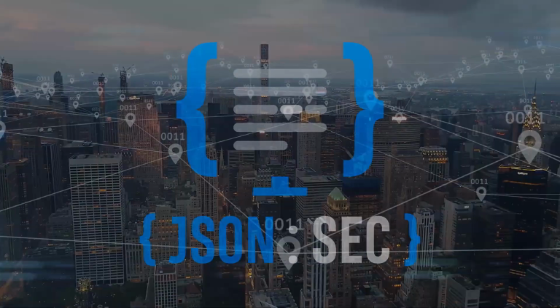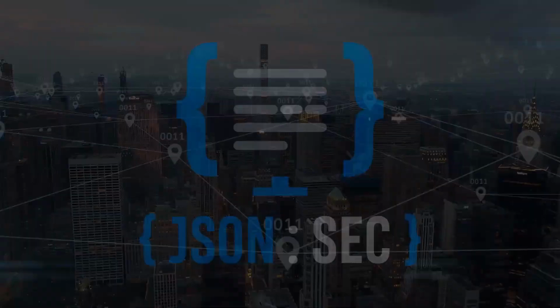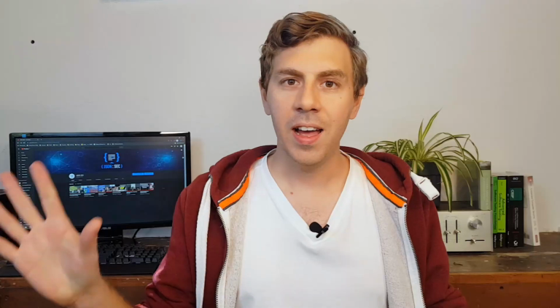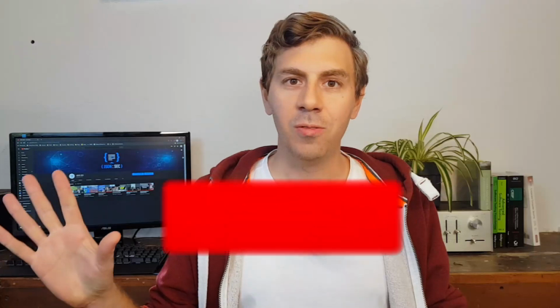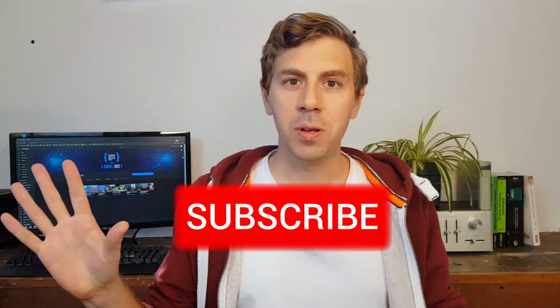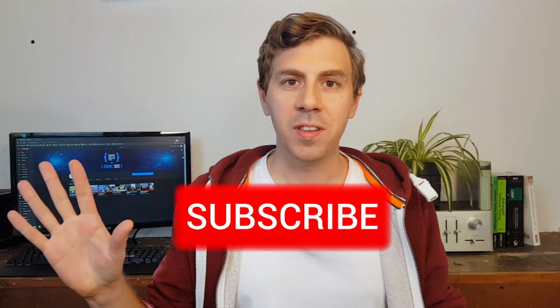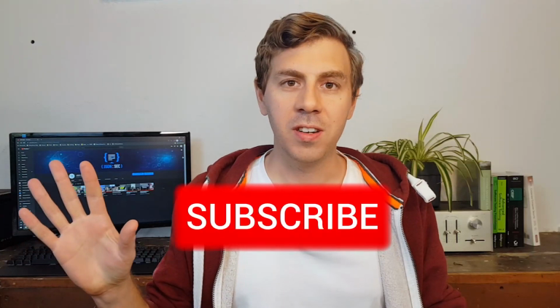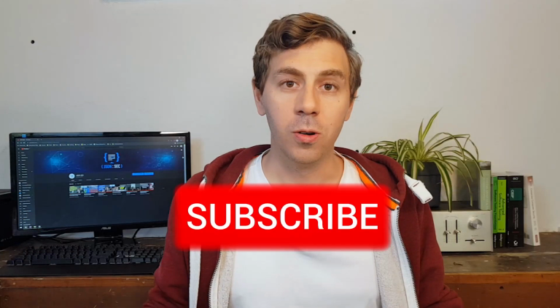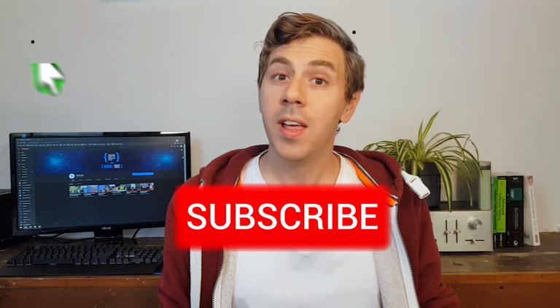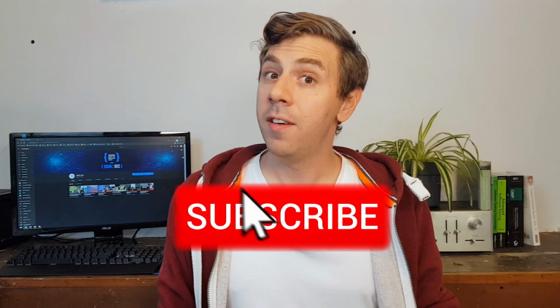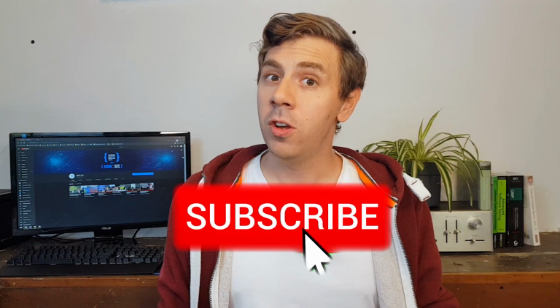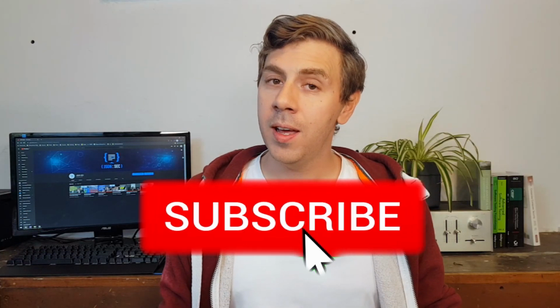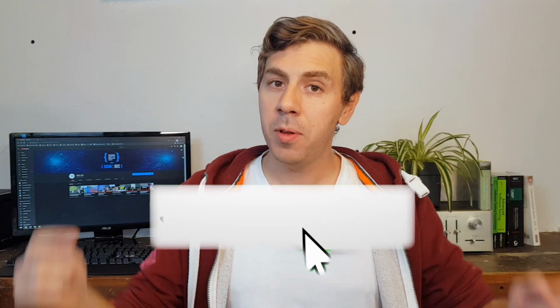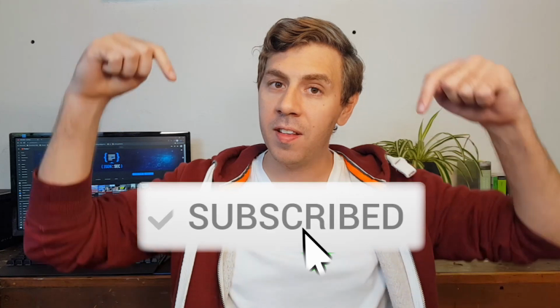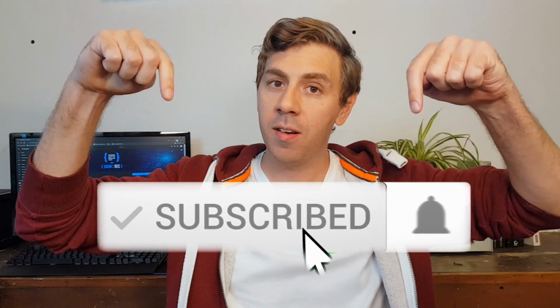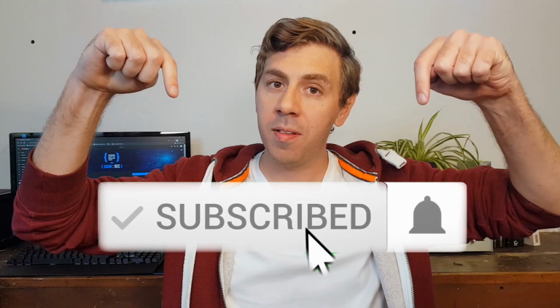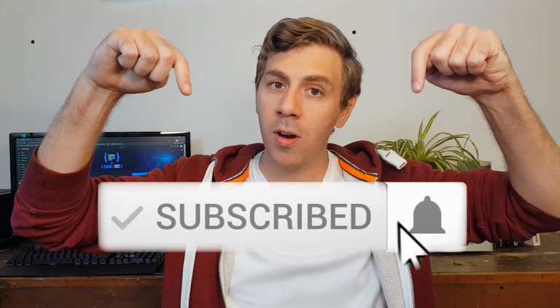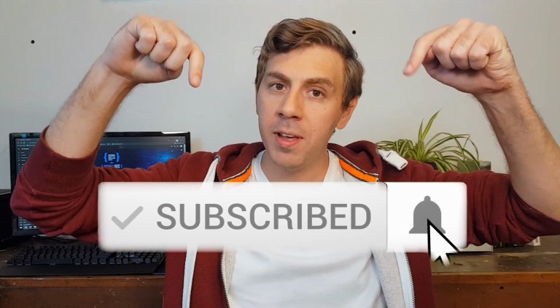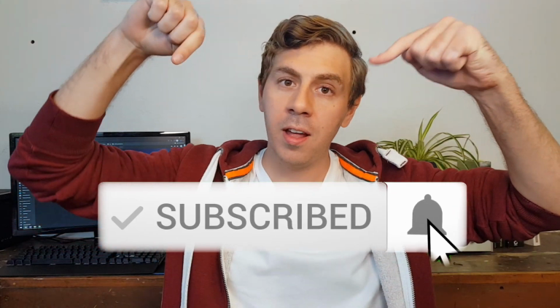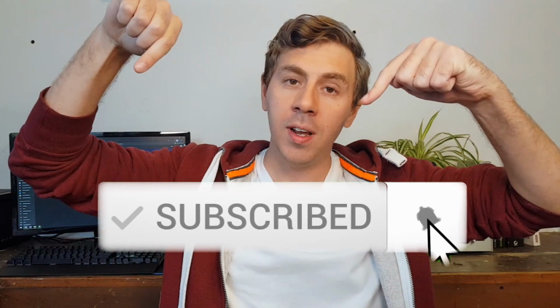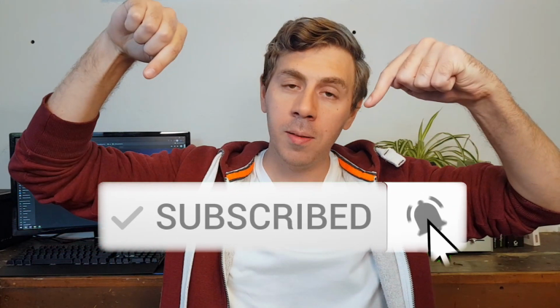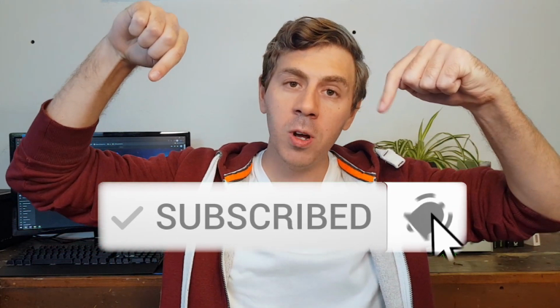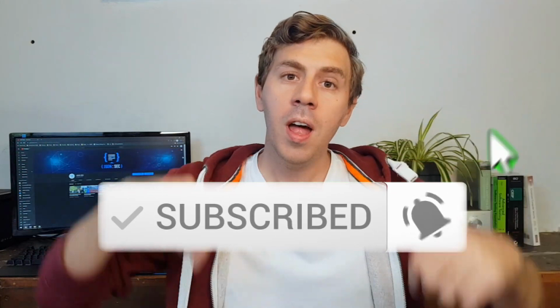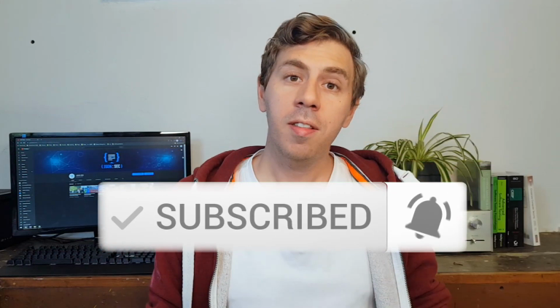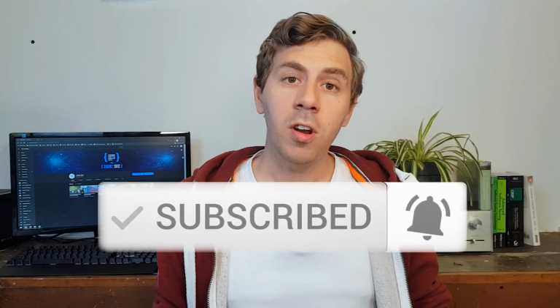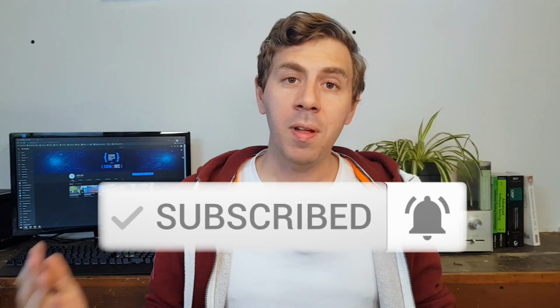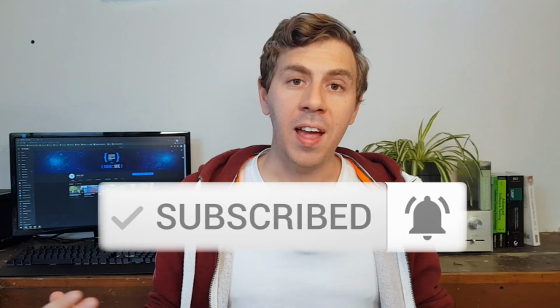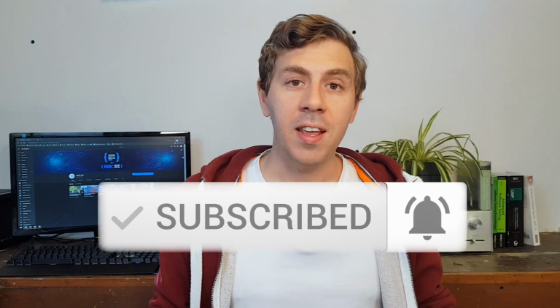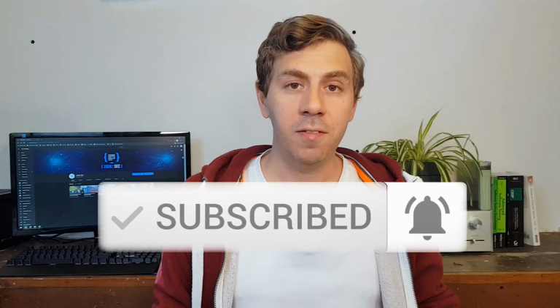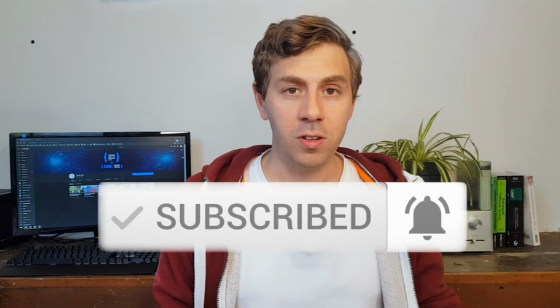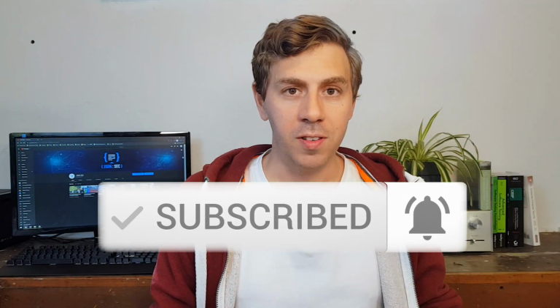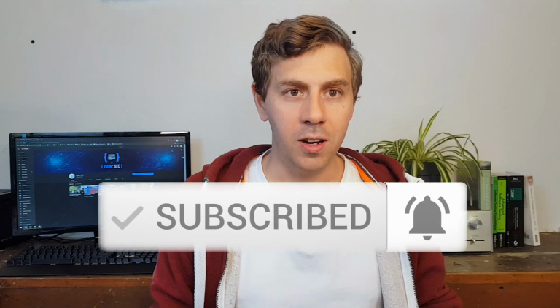Hi and welcome to the channel. If you're new here, please consider subscribing and ringing the bell so you don't miss any future video.